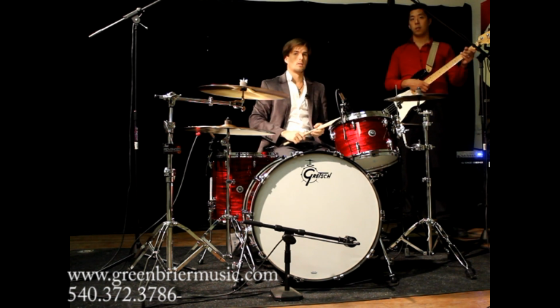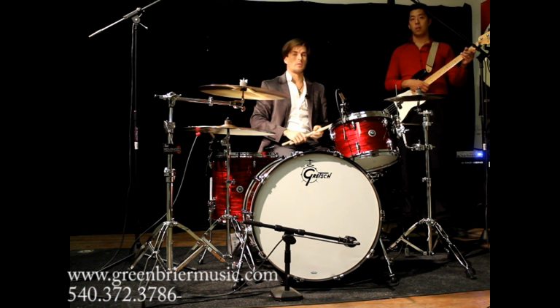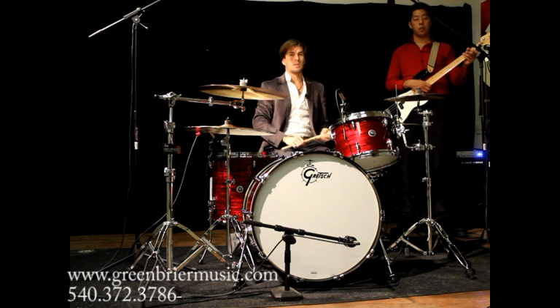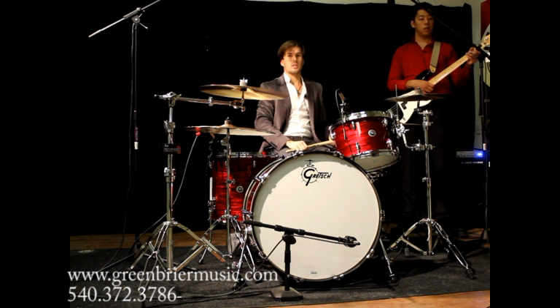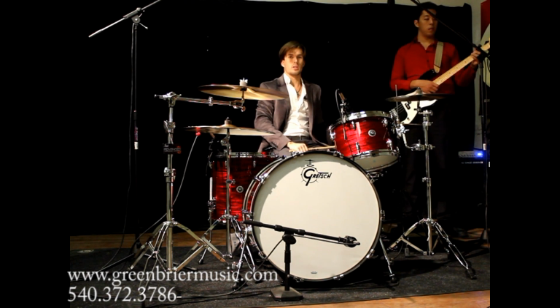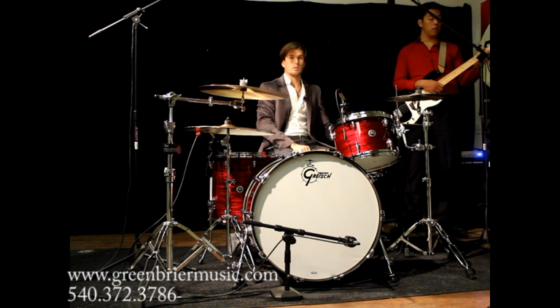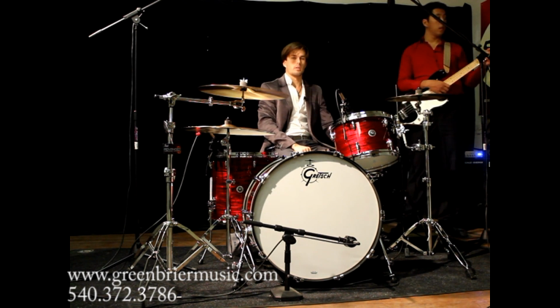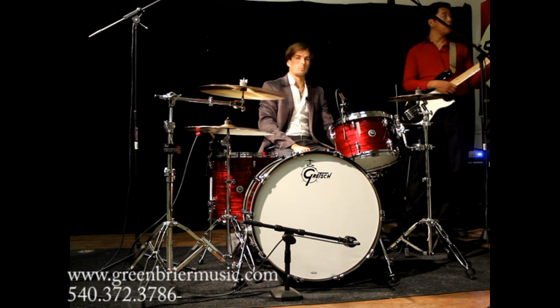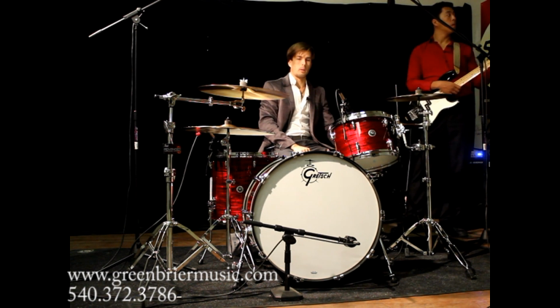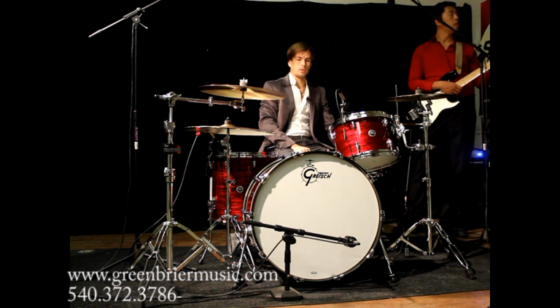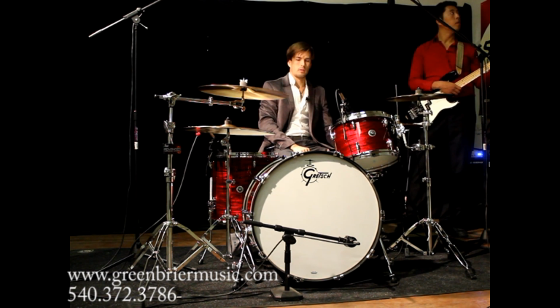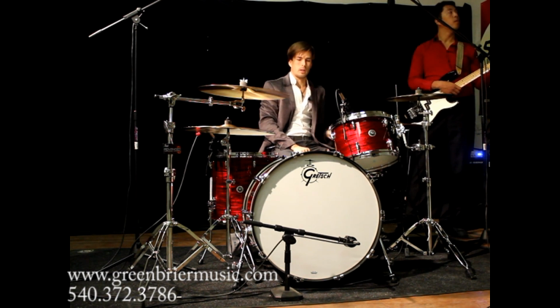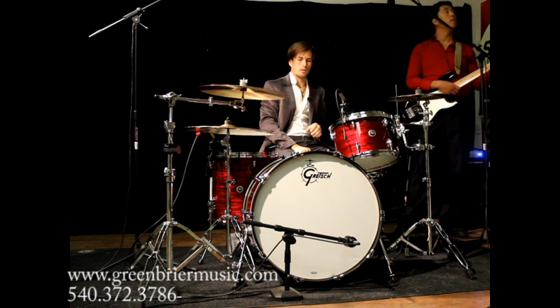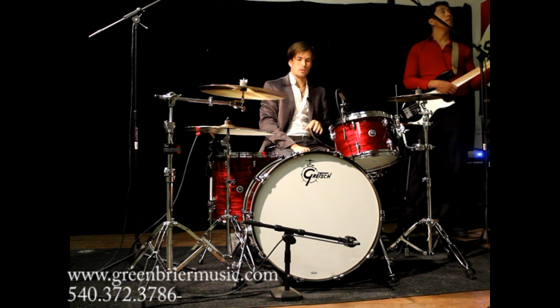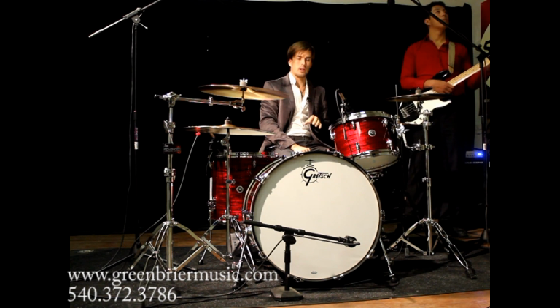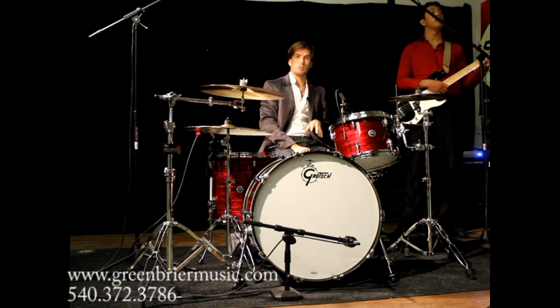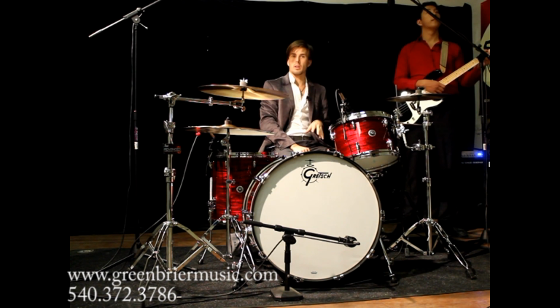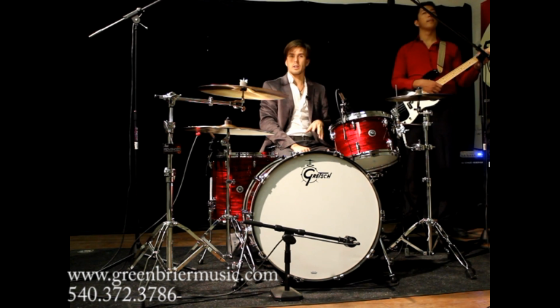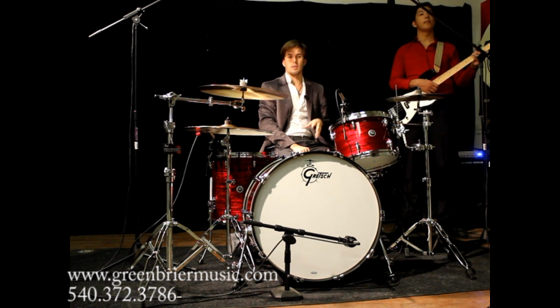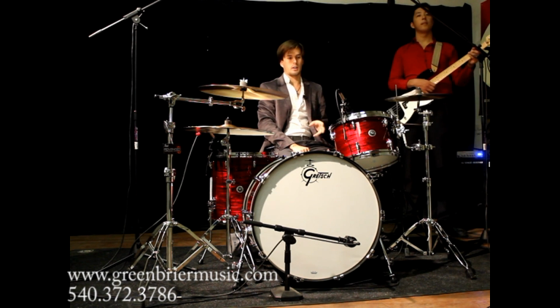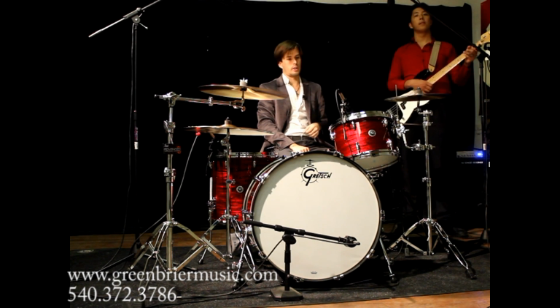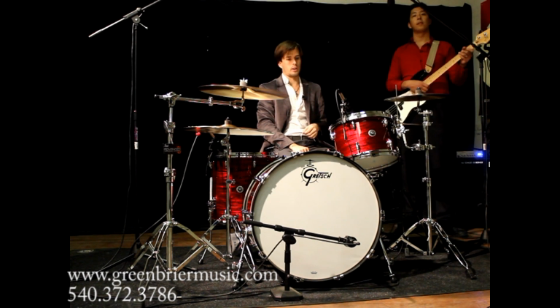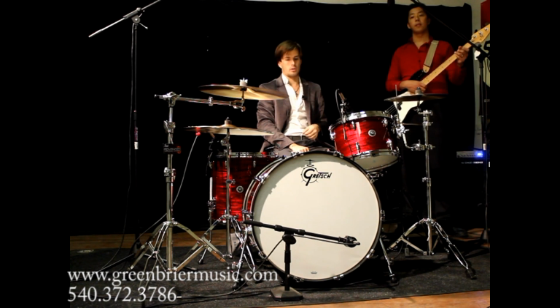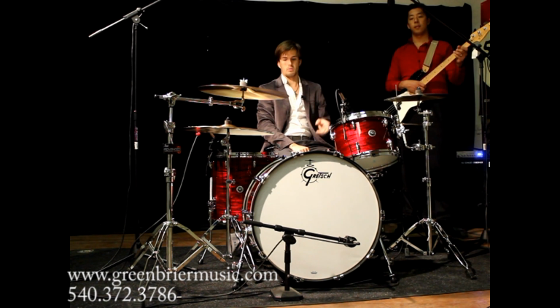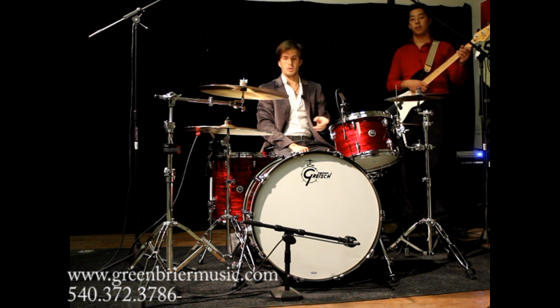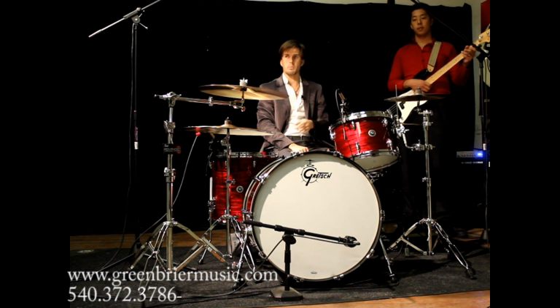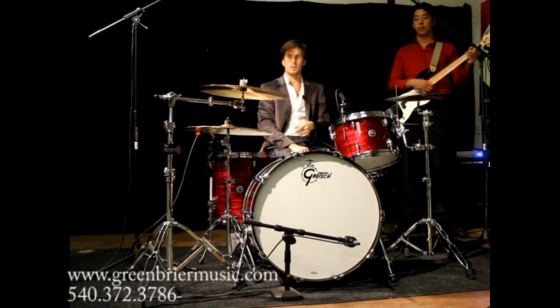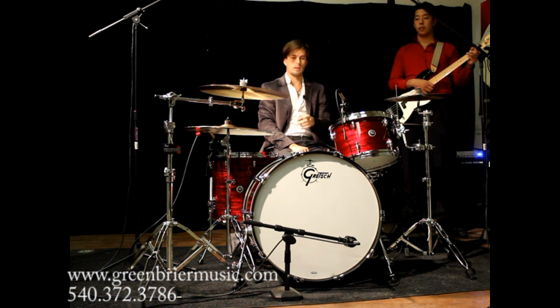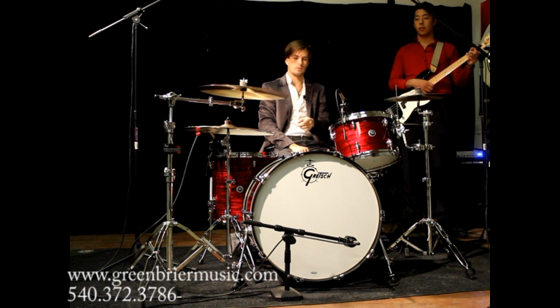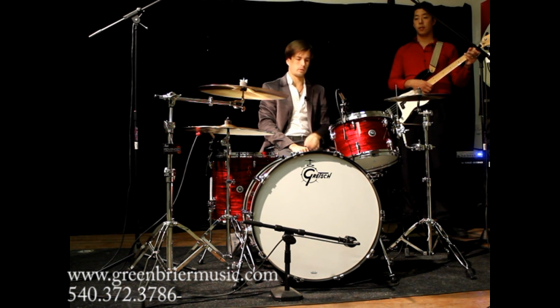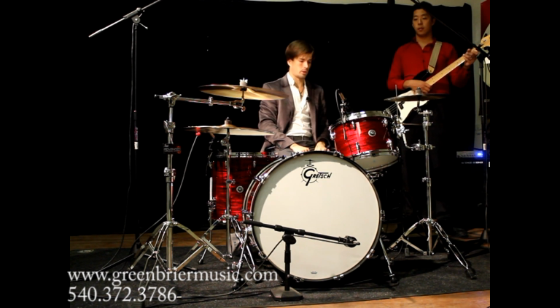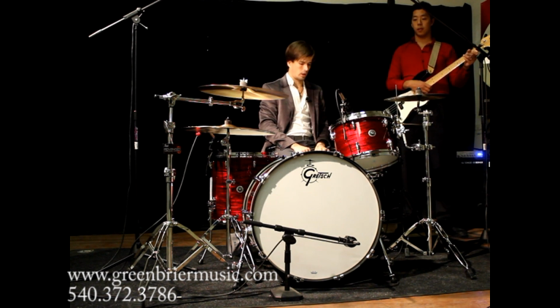Stephen Whitesides here with Greenbrier Music. This is a Gretsch Brooklyn kit in the rock configuration — one up, one down, 24-inch kick.